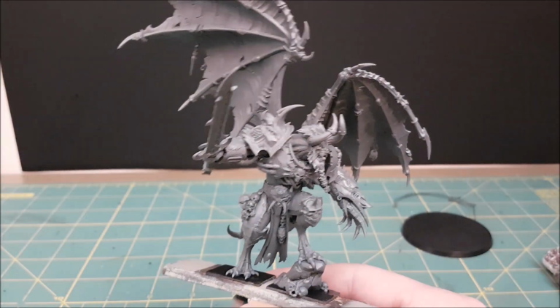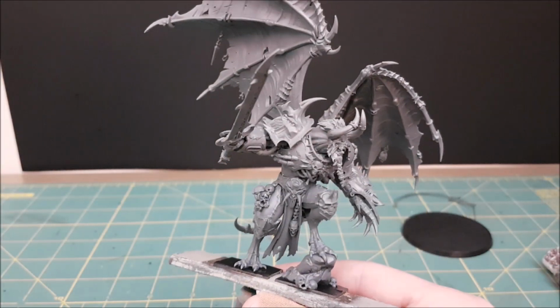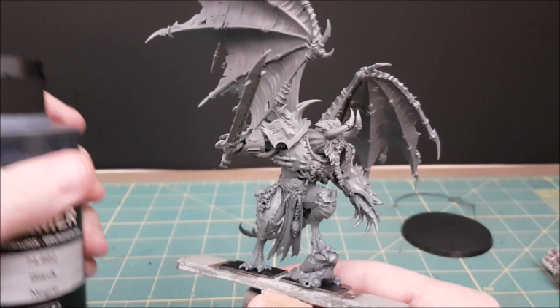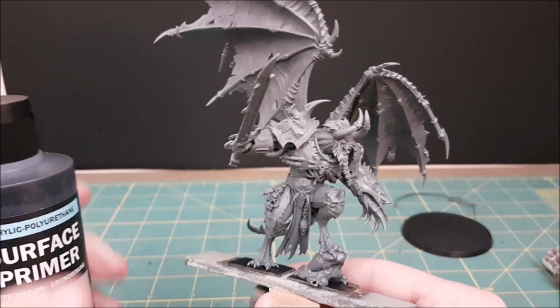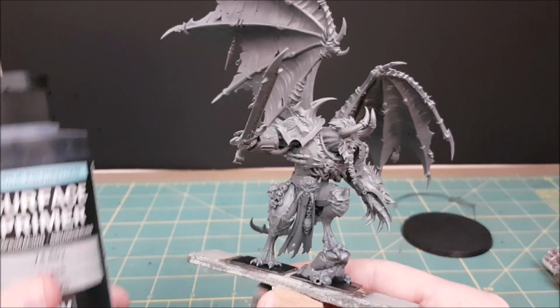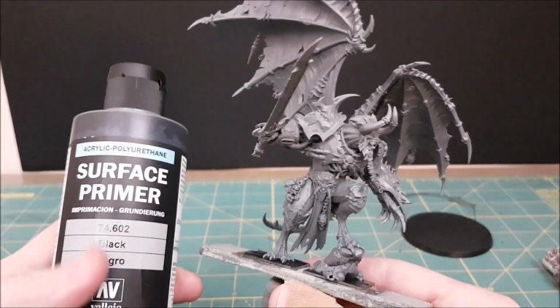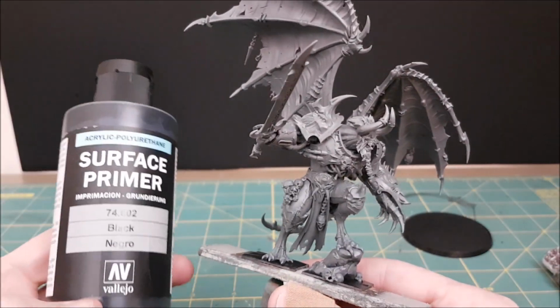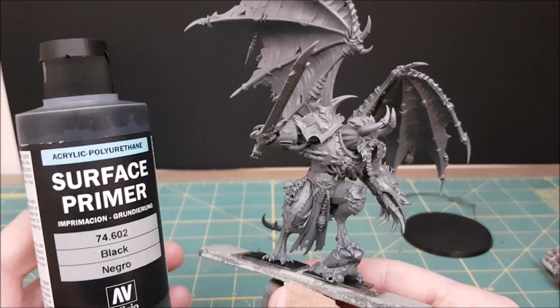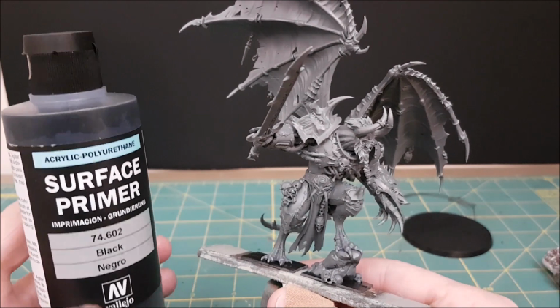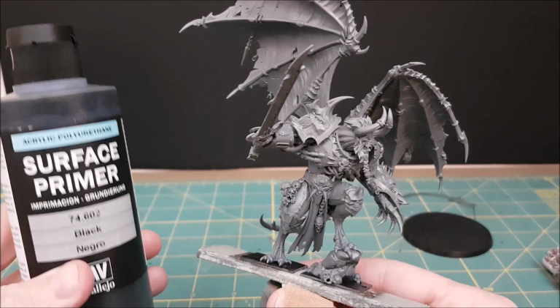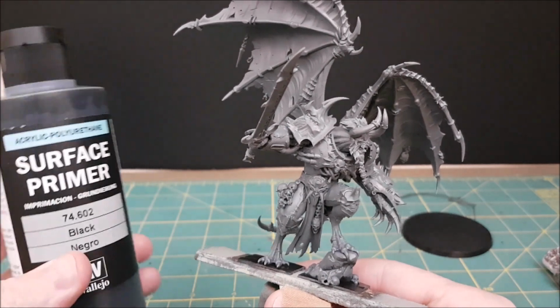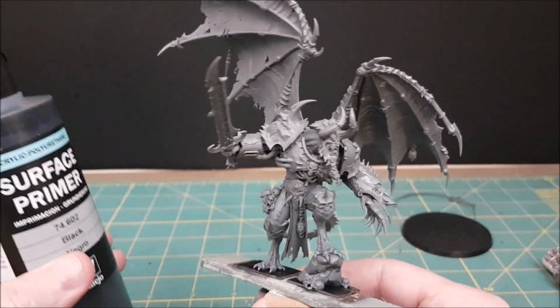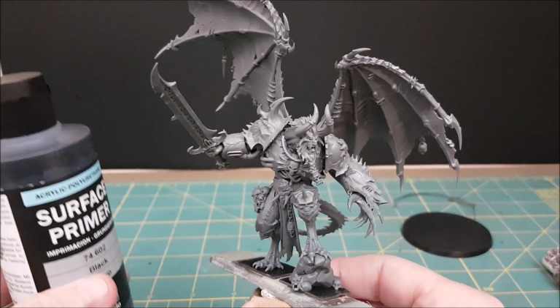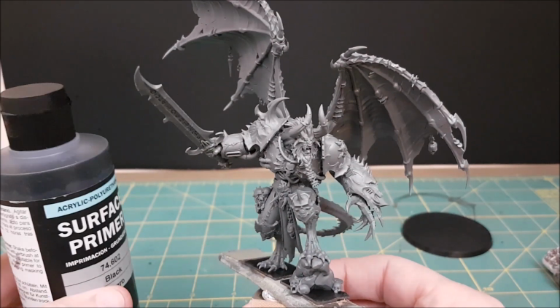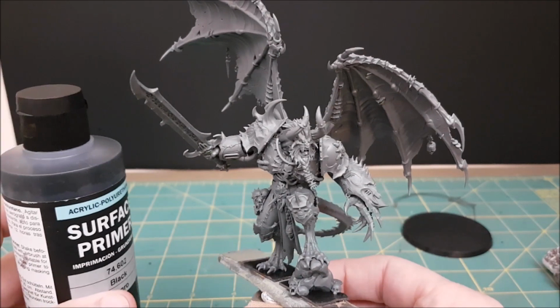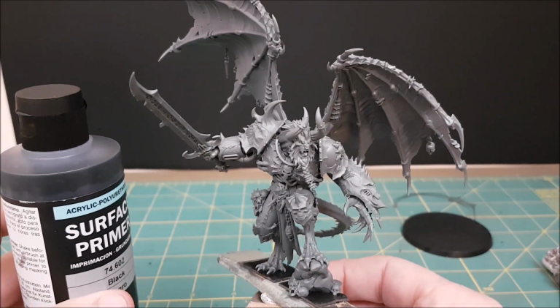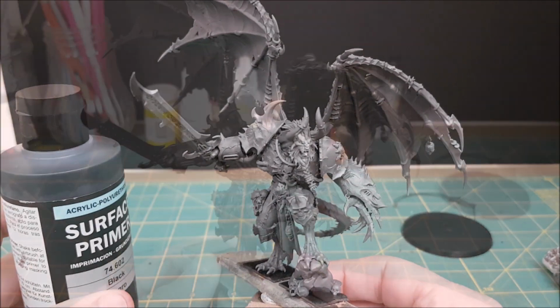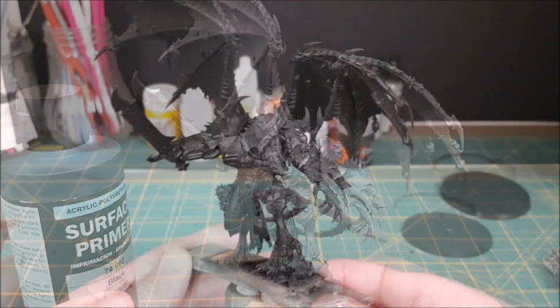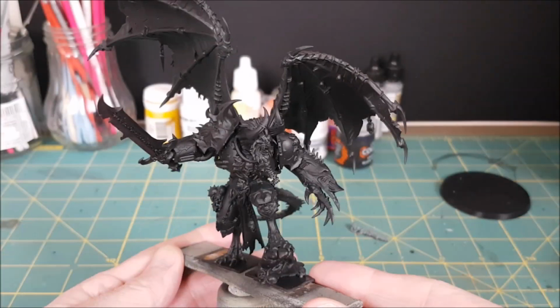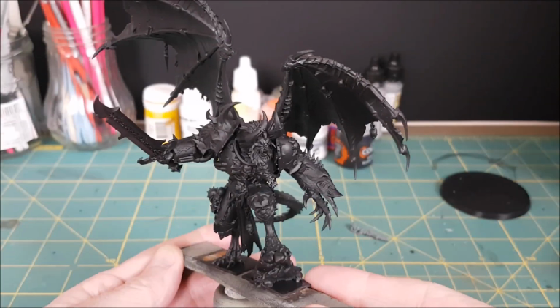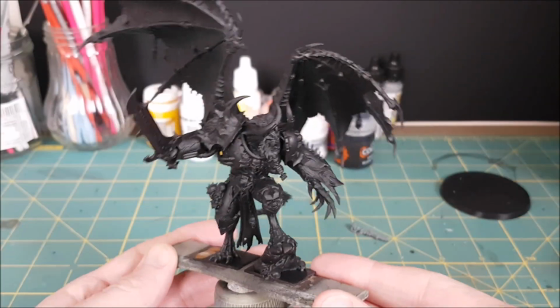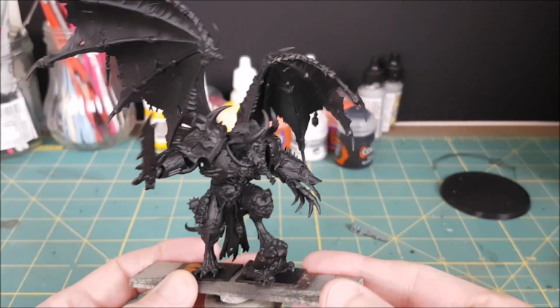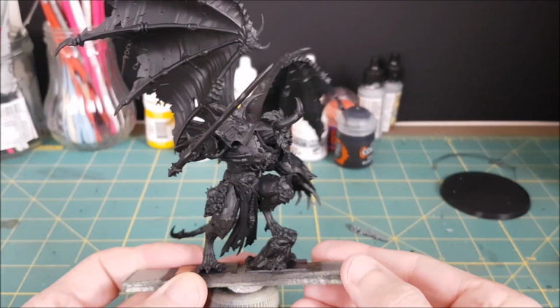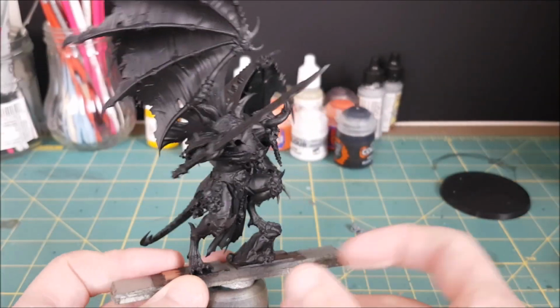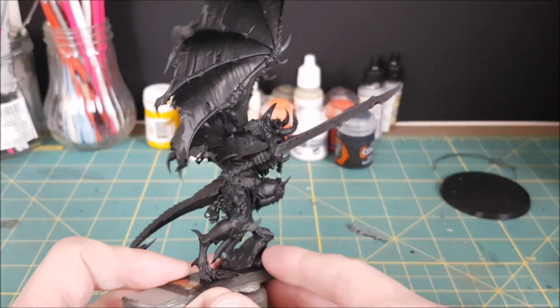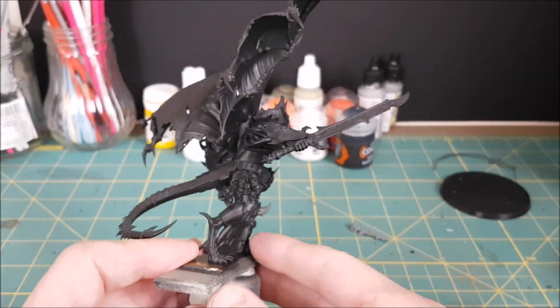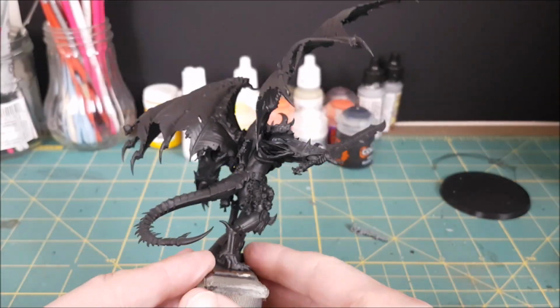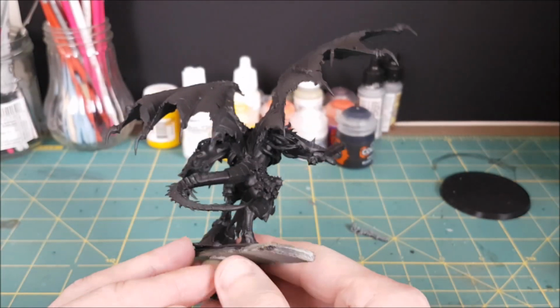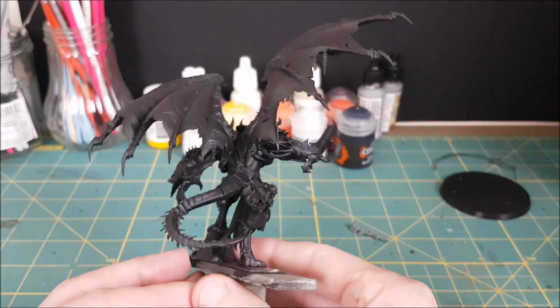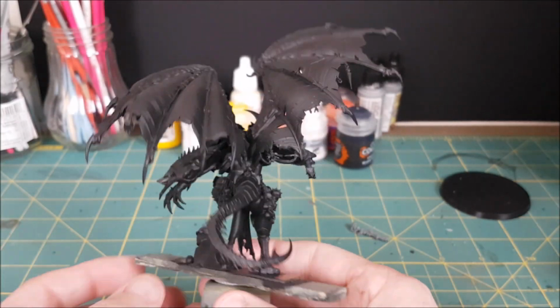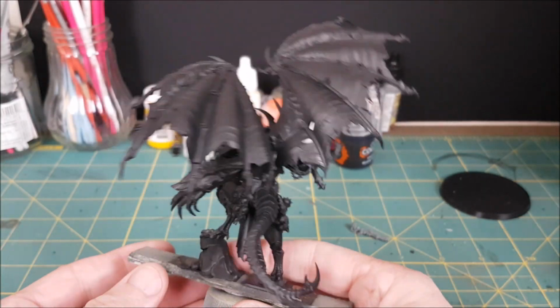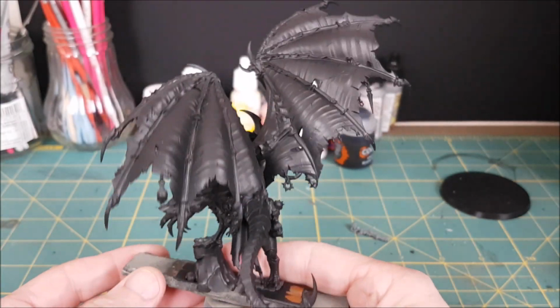I'm starting off with a black primer because this model is going to have a lot of dark colors and metallics, and those always look best over black.